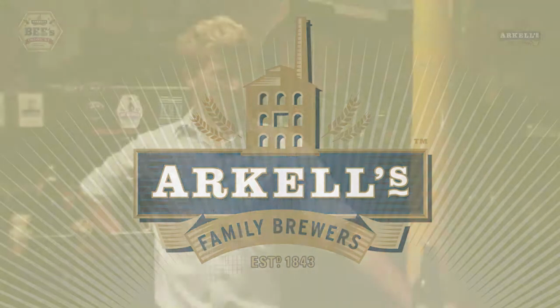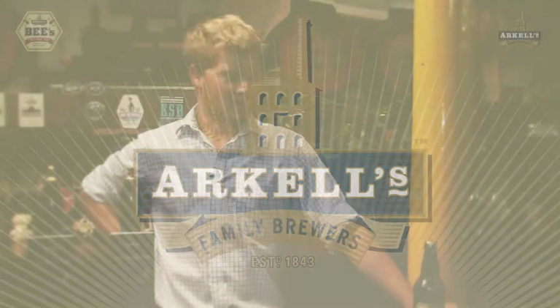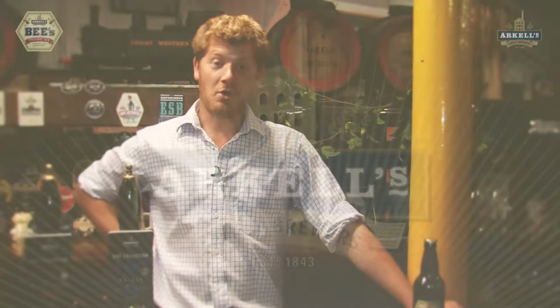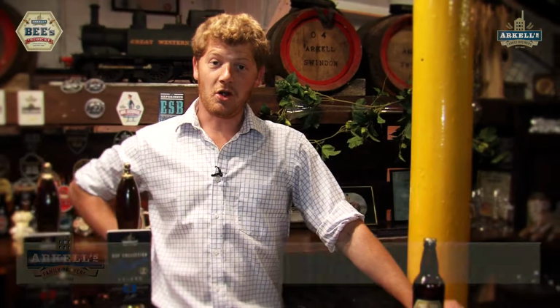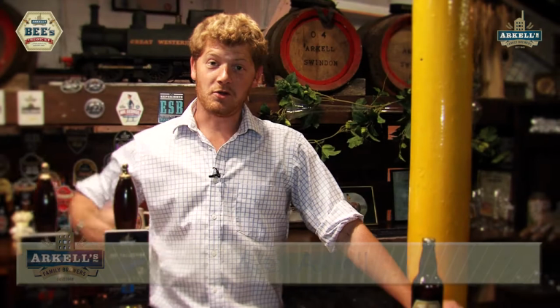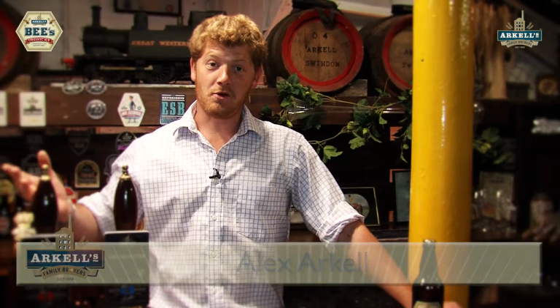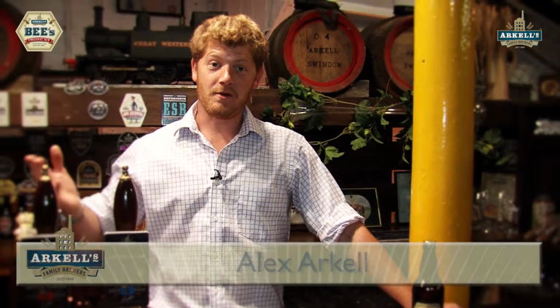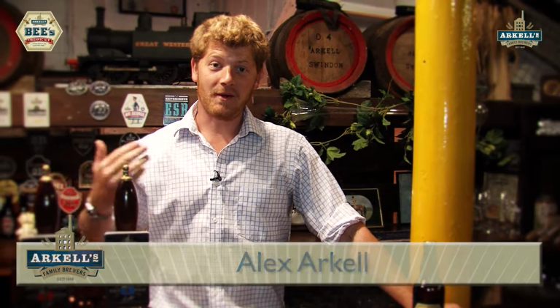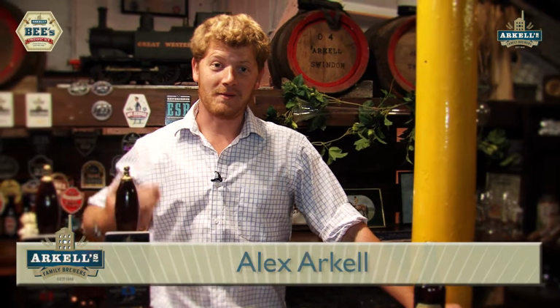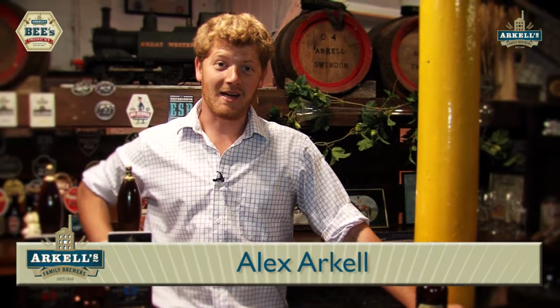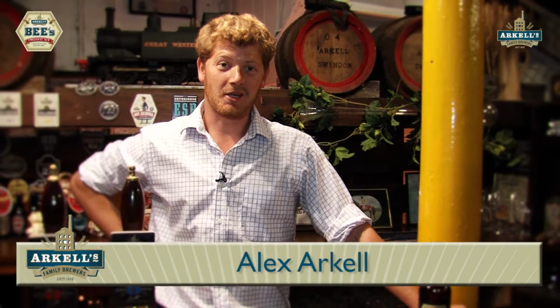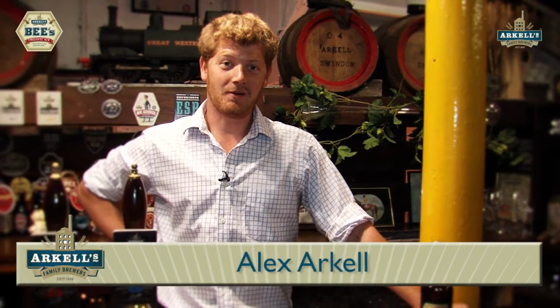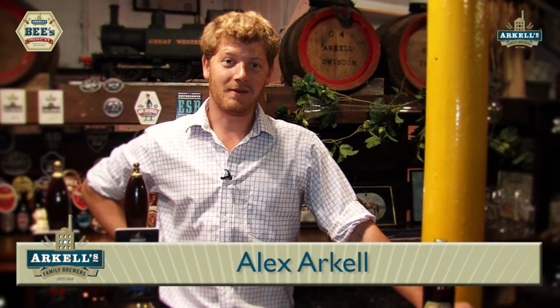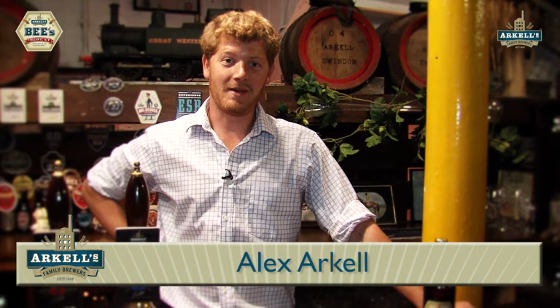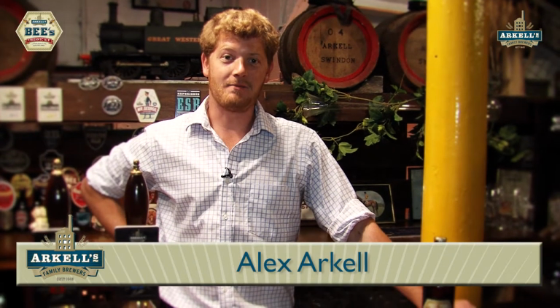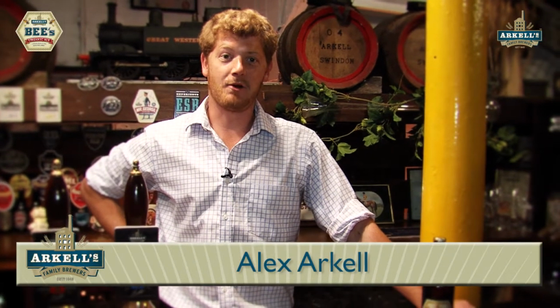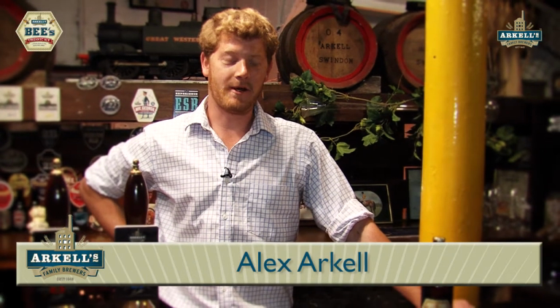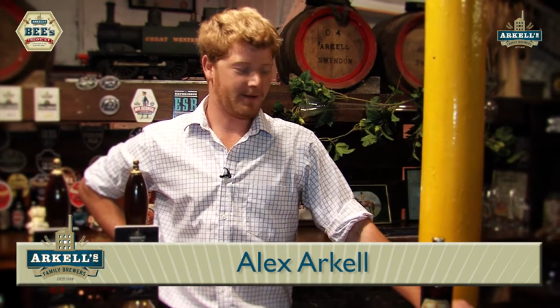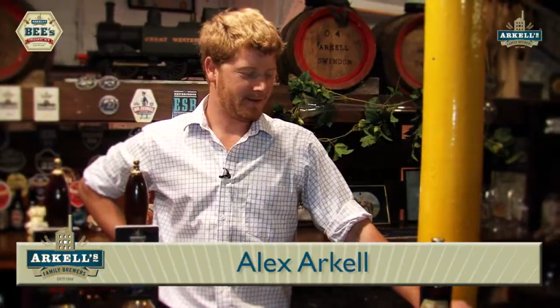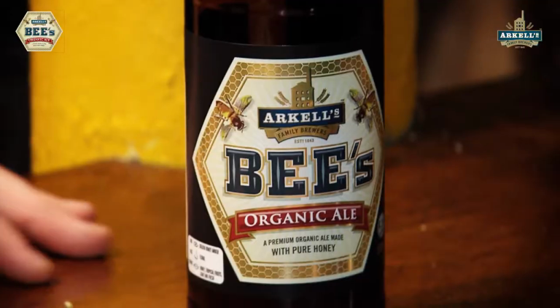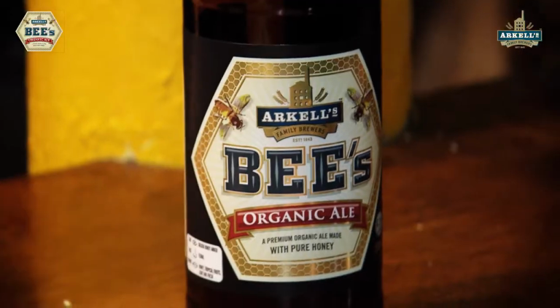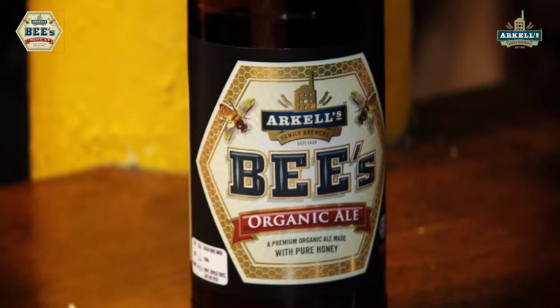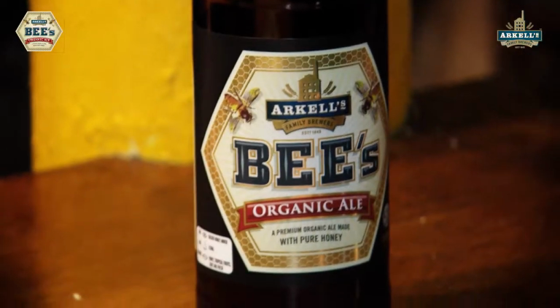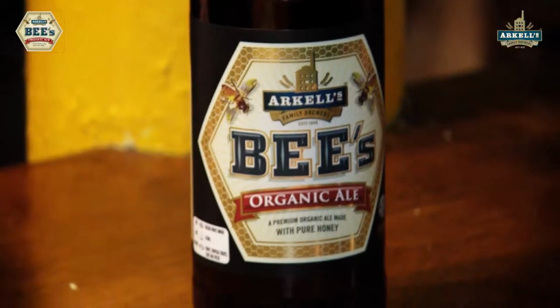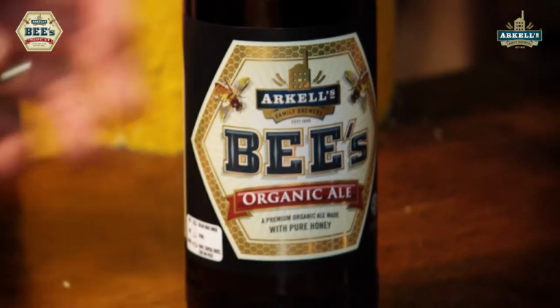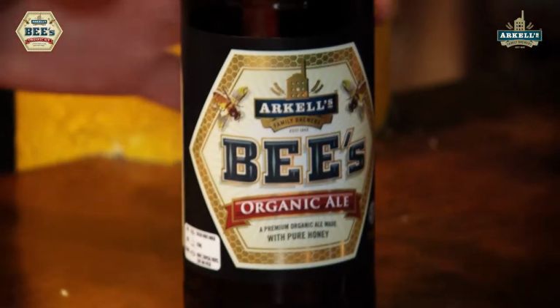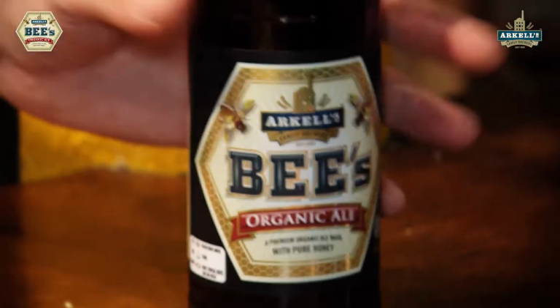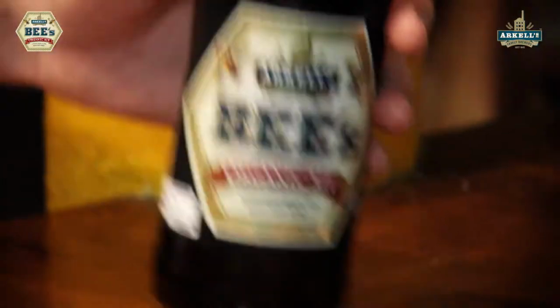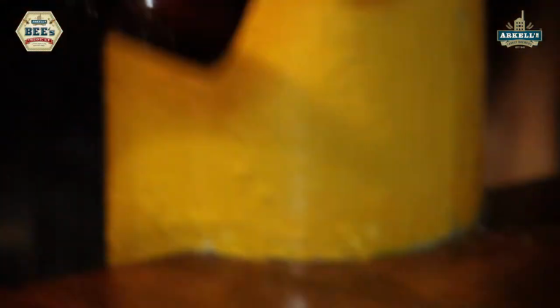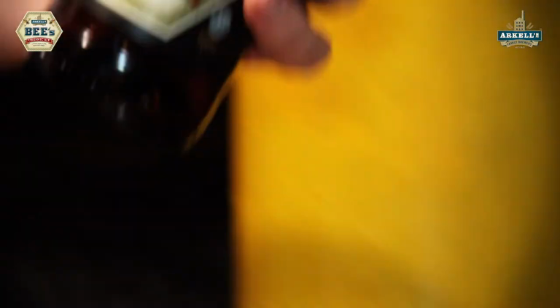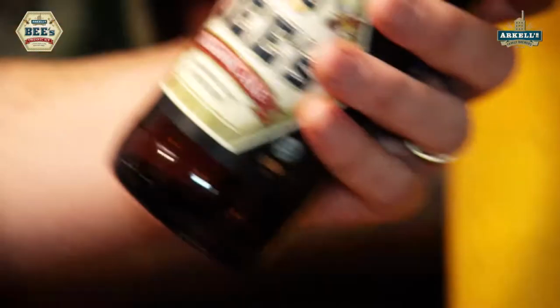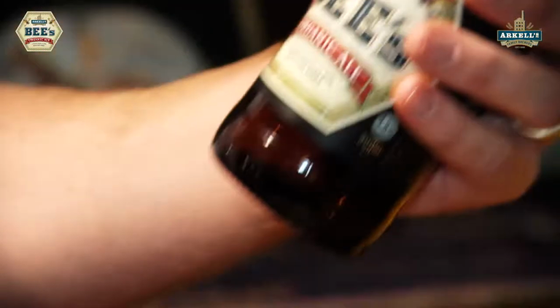Welcome to Arkell's Brewery. My name is Alex Arkell, I'm the head brewer here. Just wanted to chat to you a little bit about our Bees Organic.